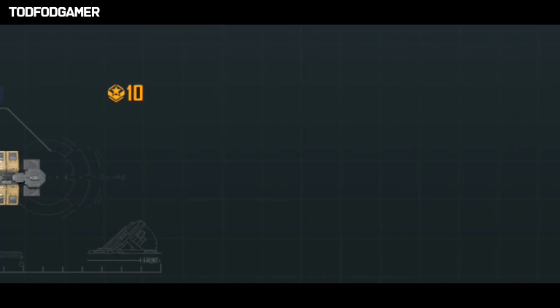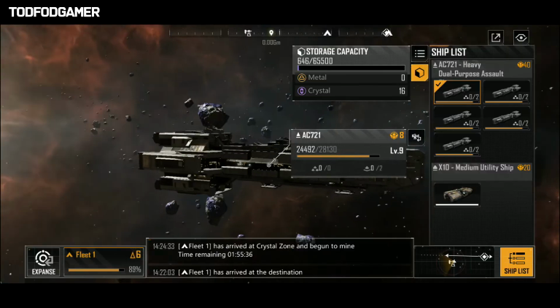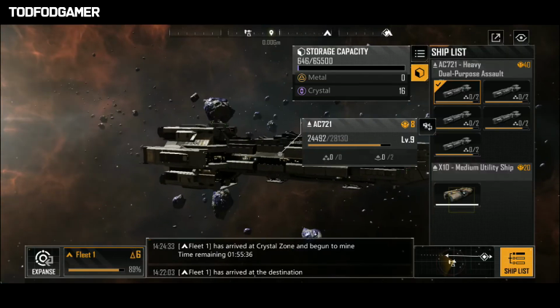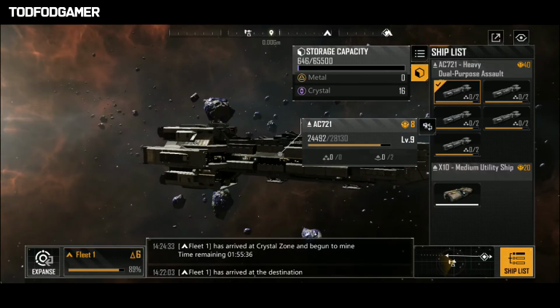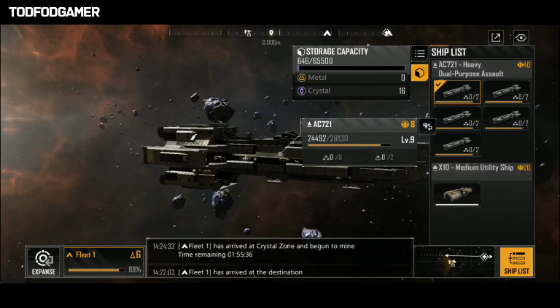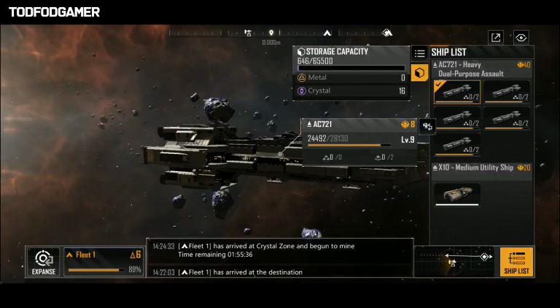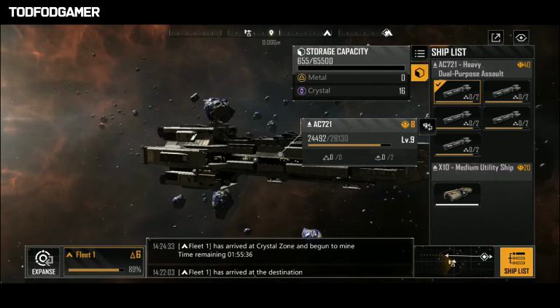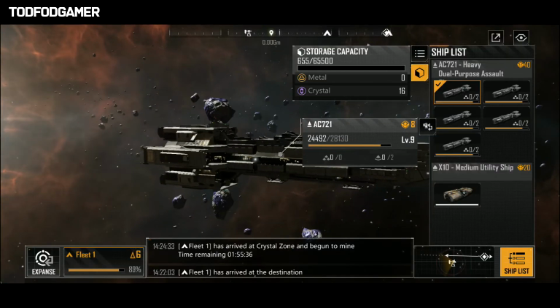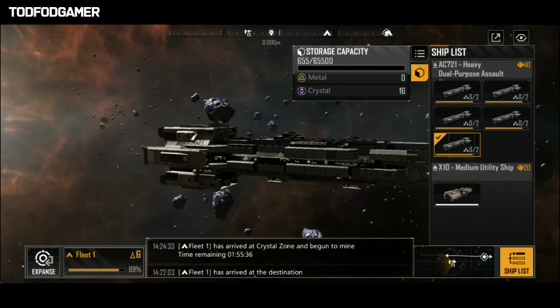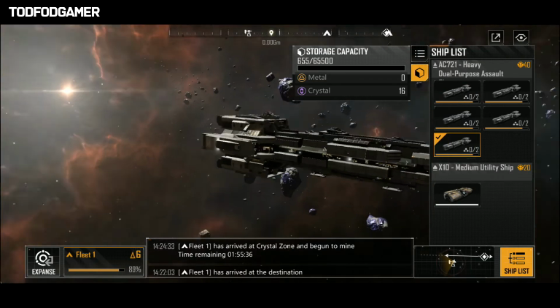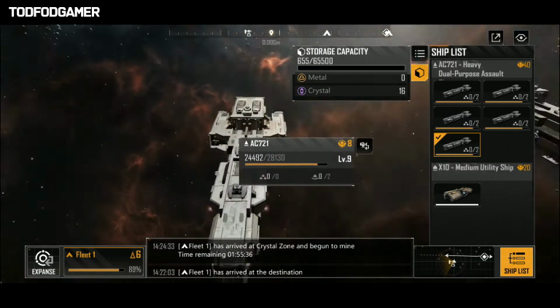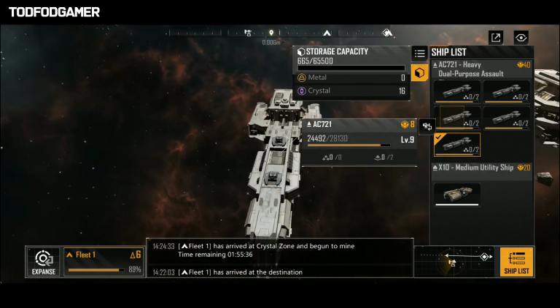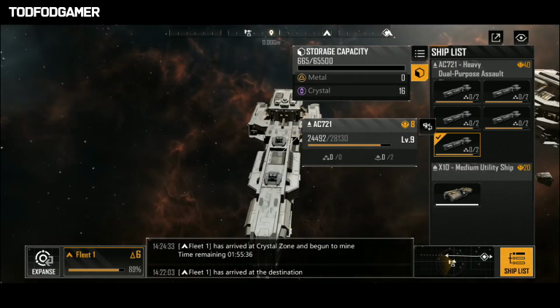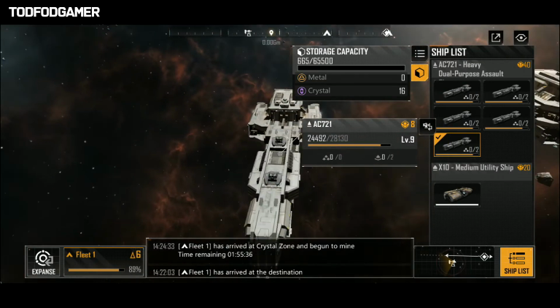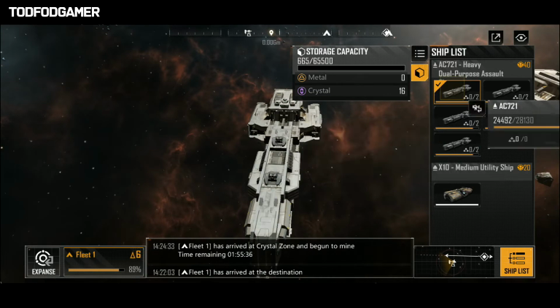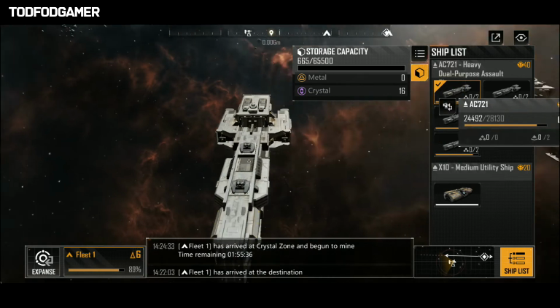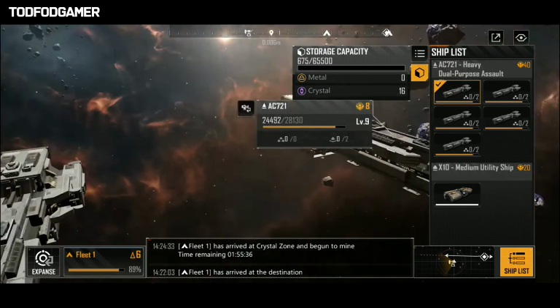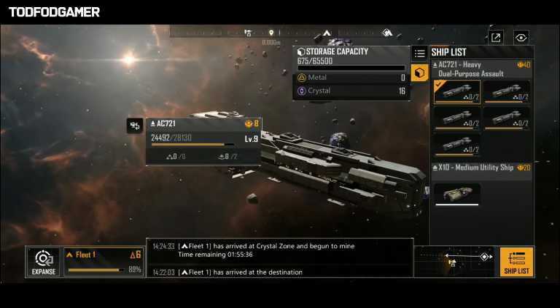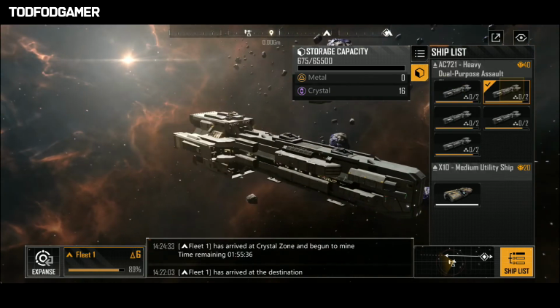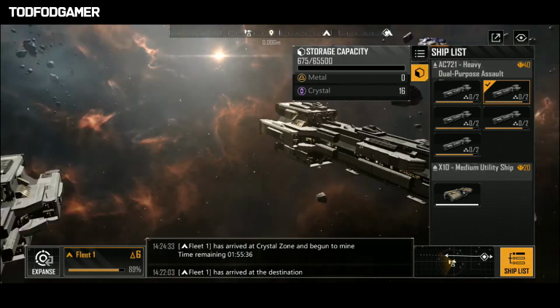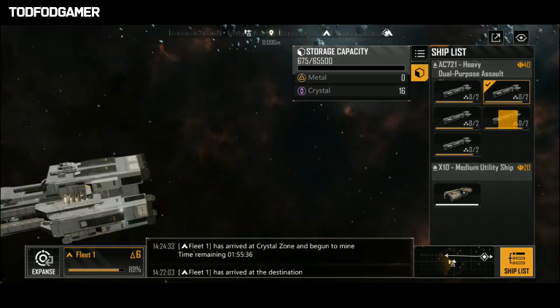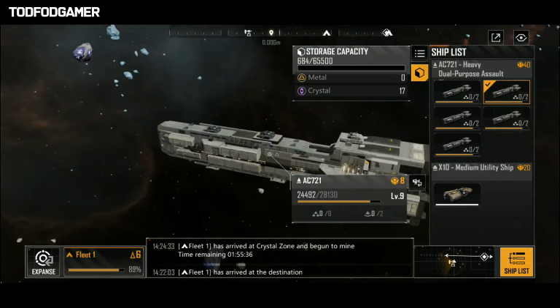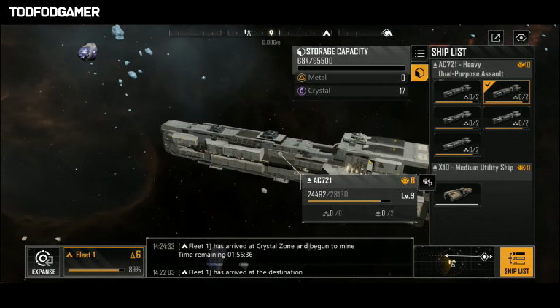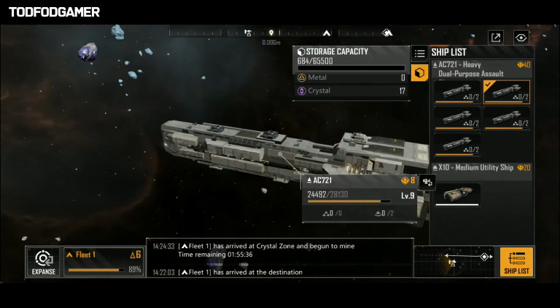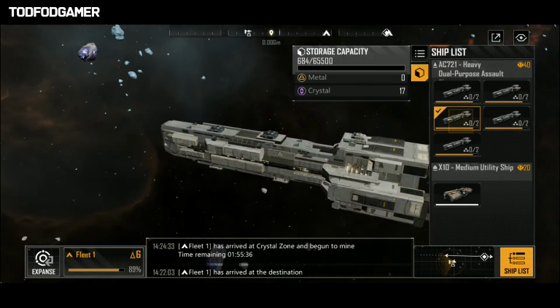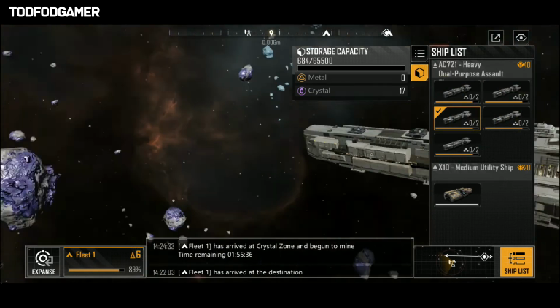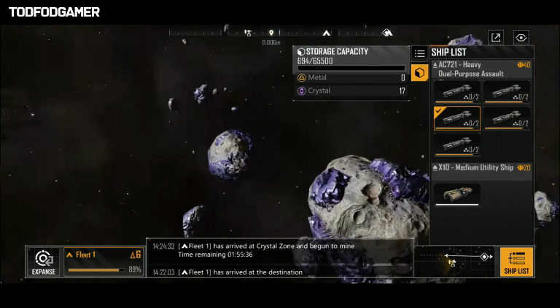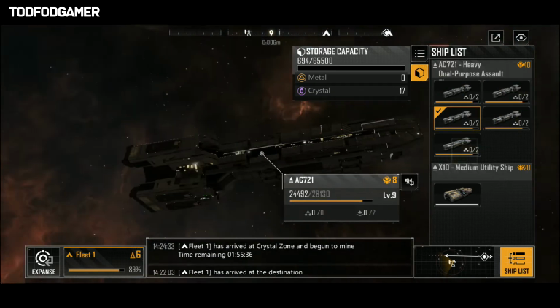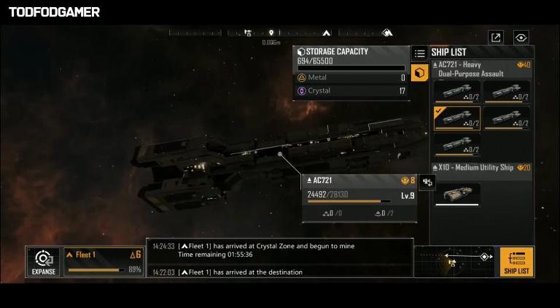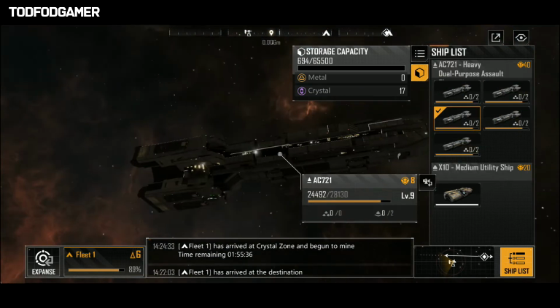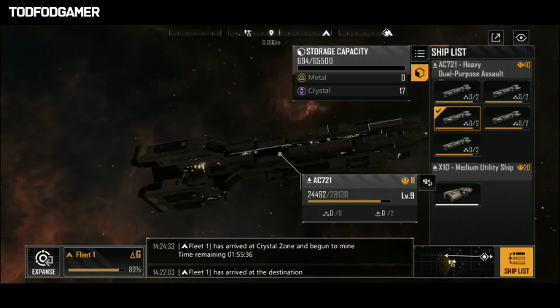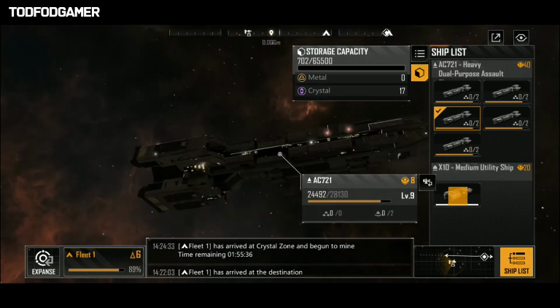When you send a fleet, the fleet will travel at the speed of the slowest ship in the fleet.